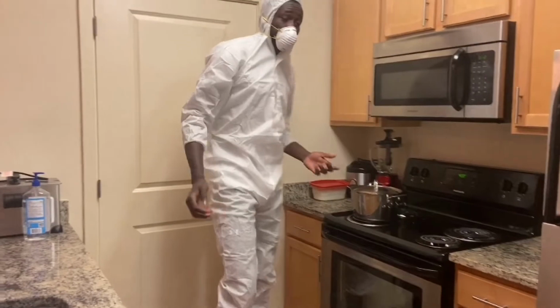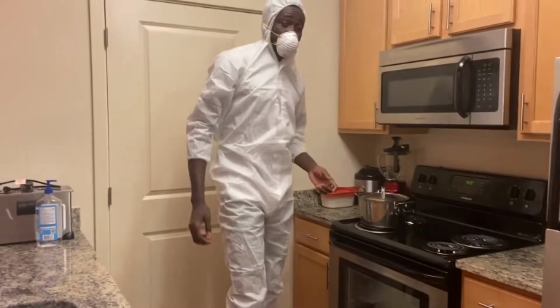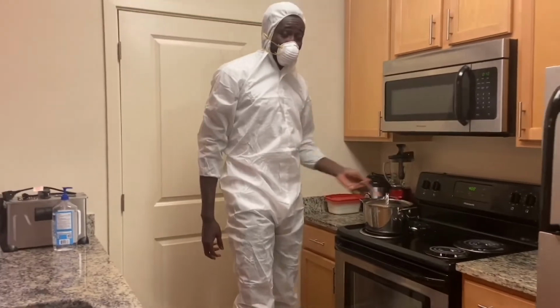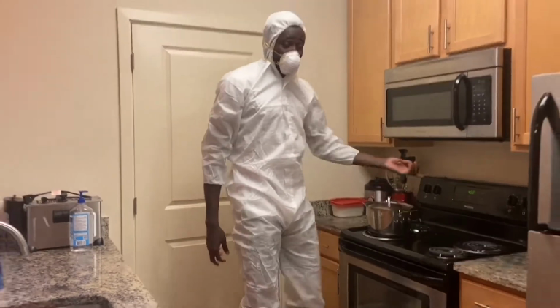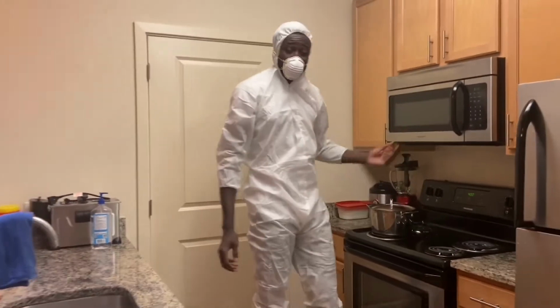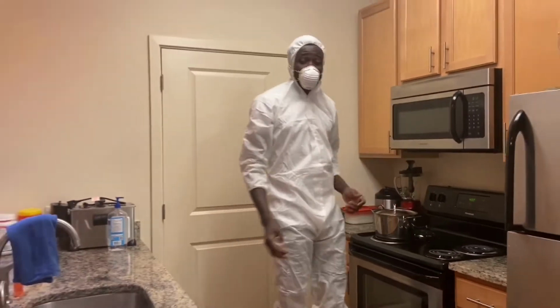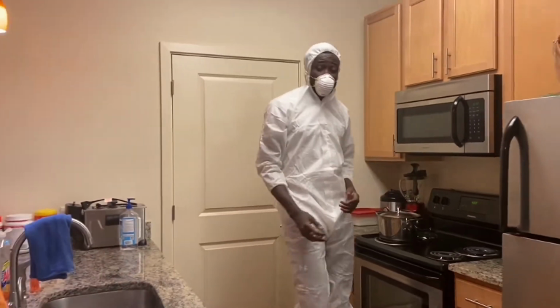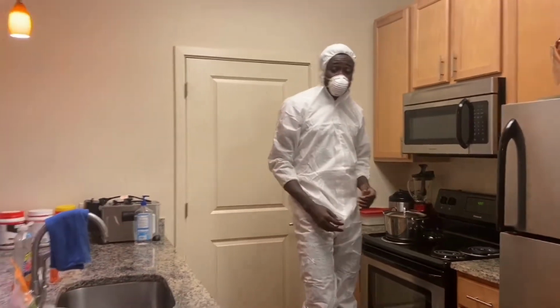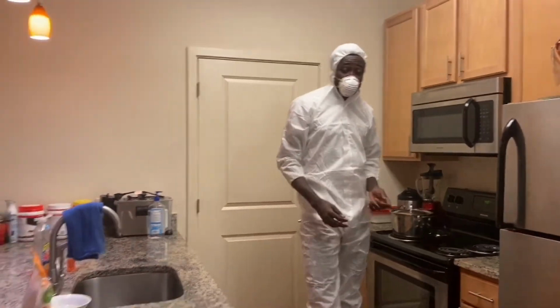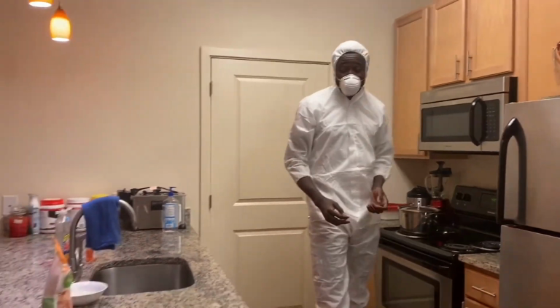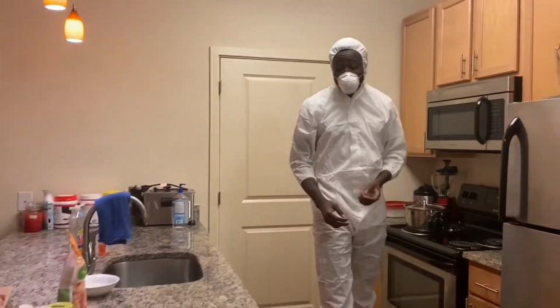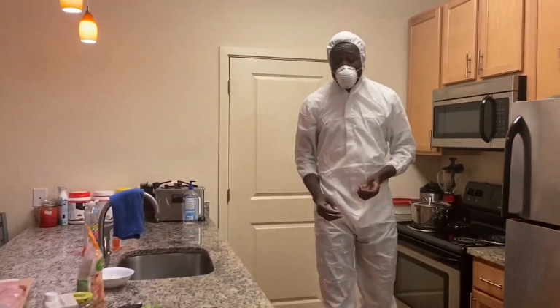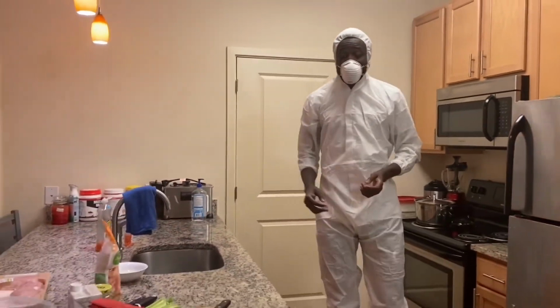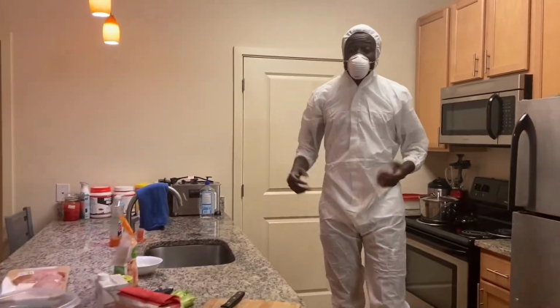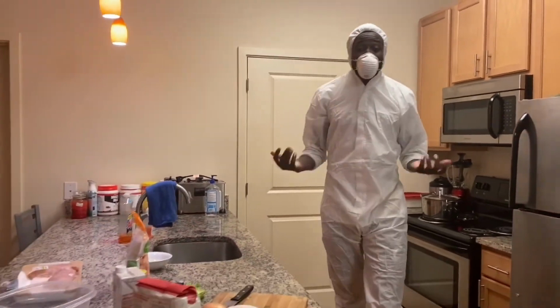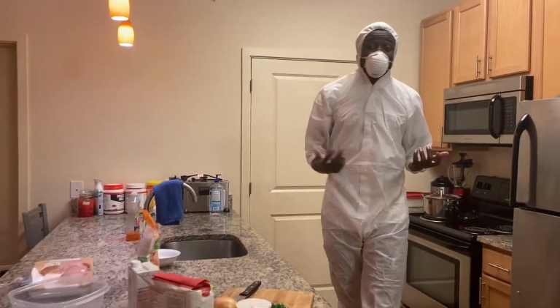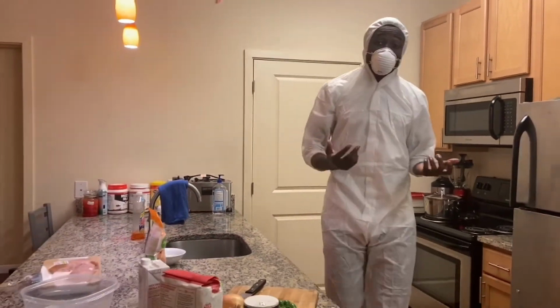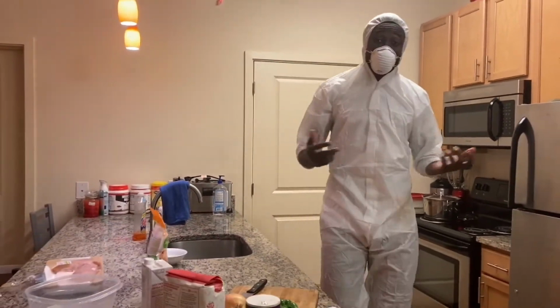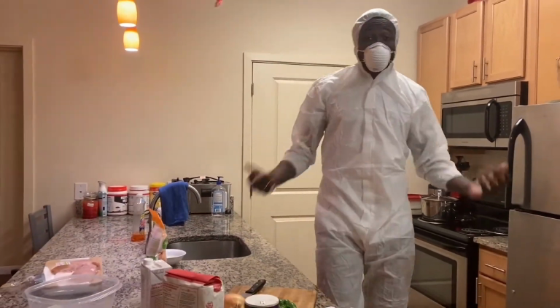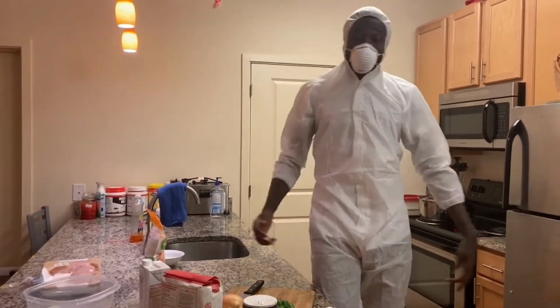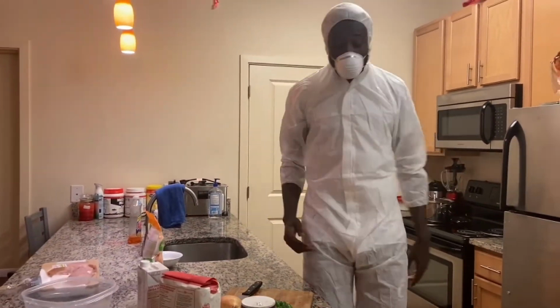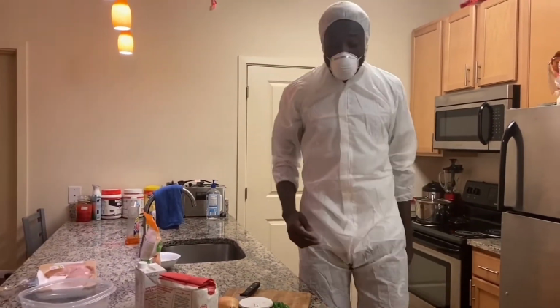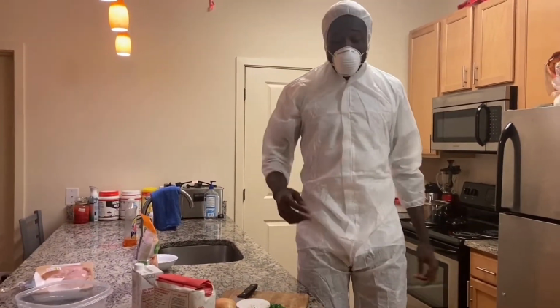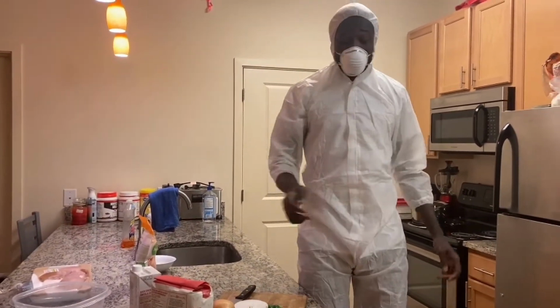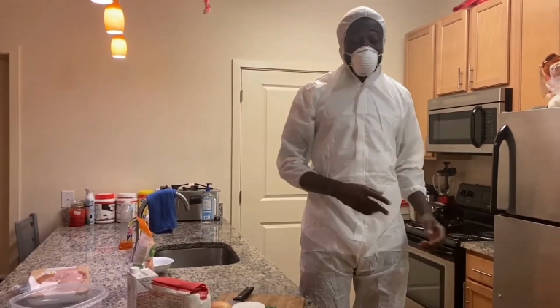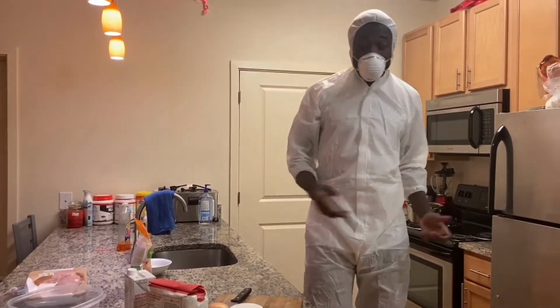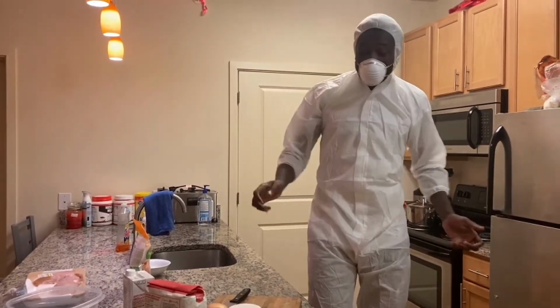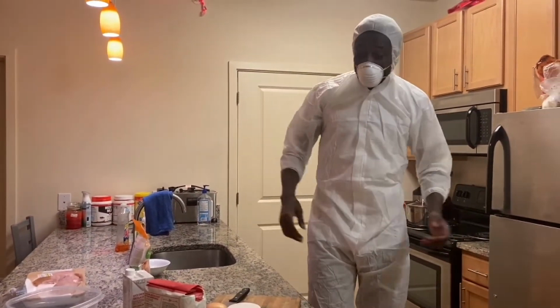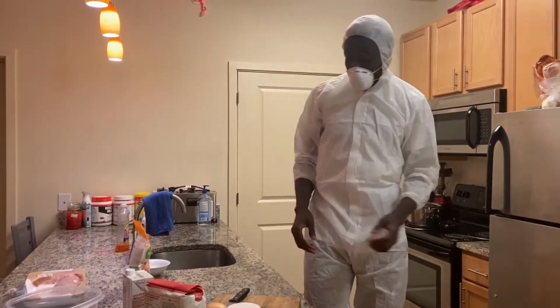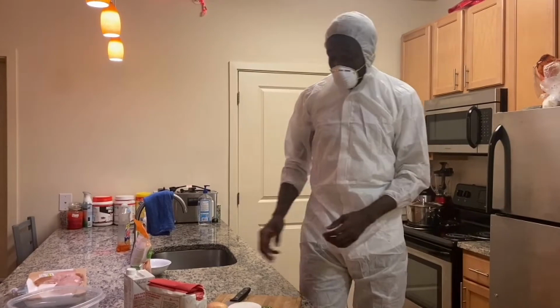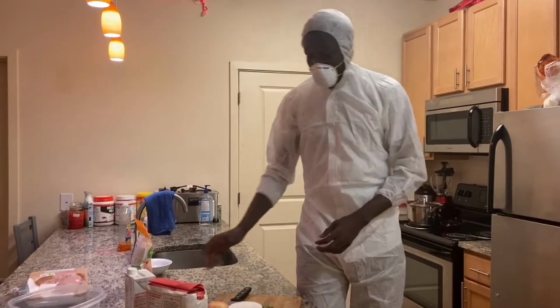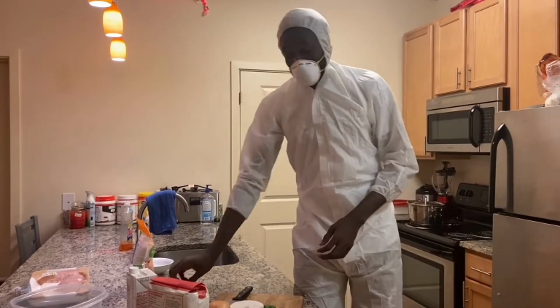Put it at 400 degrees. So while that's going on, you can just cut the veggies.